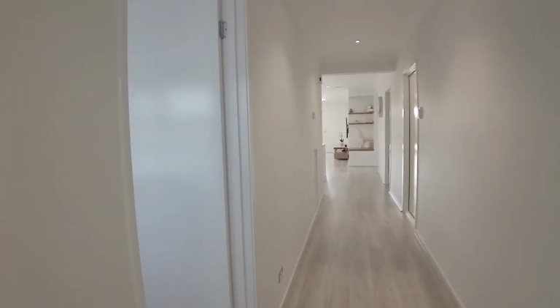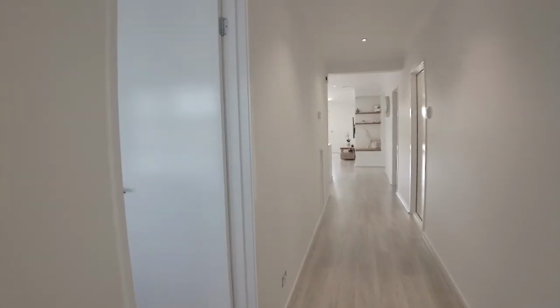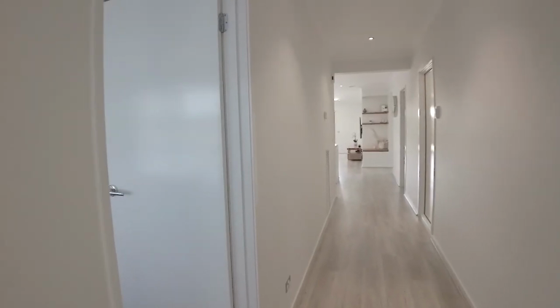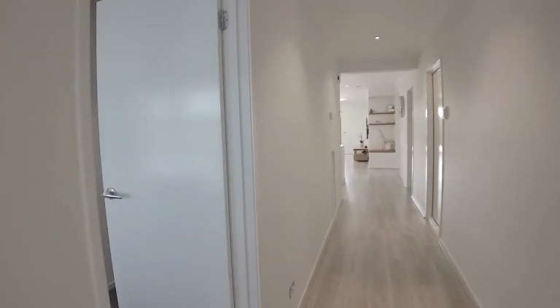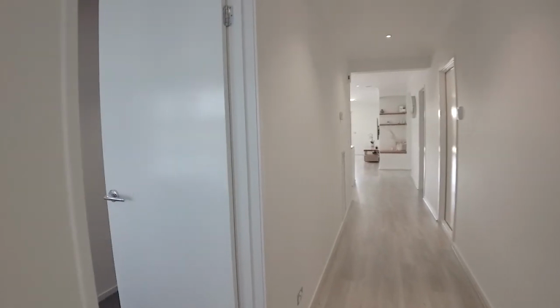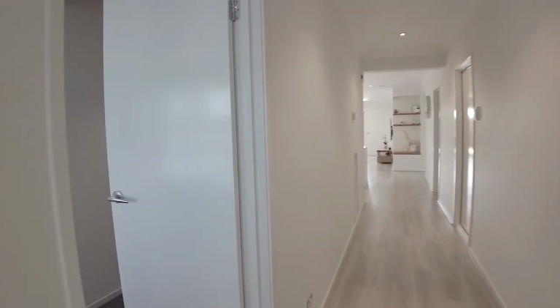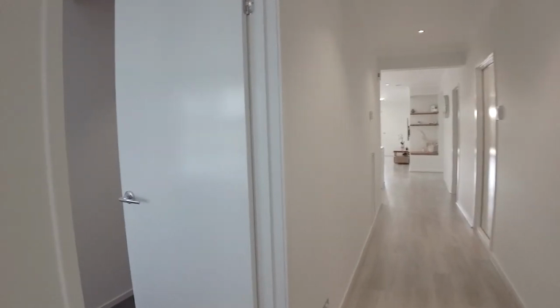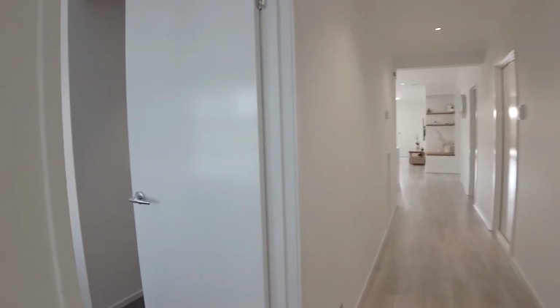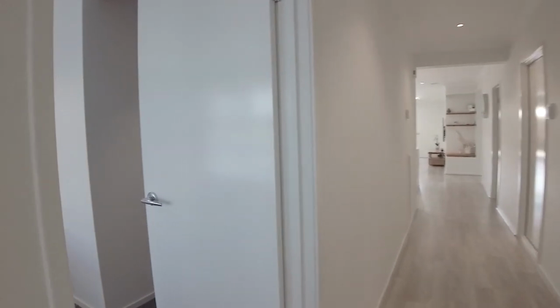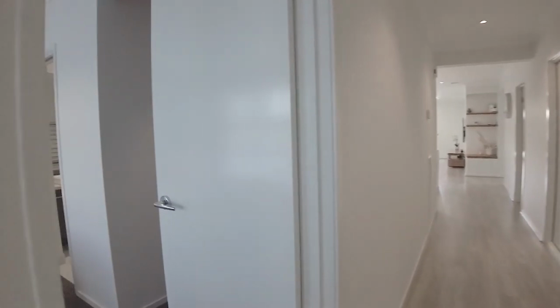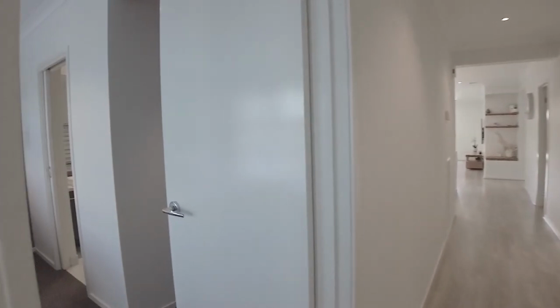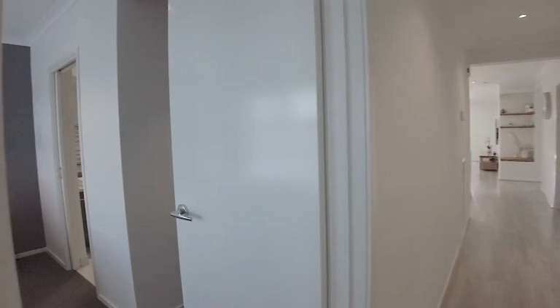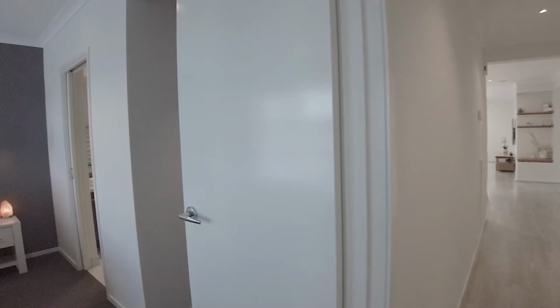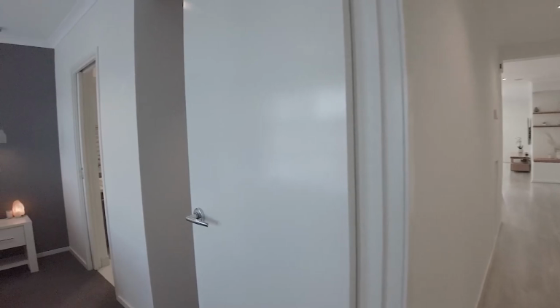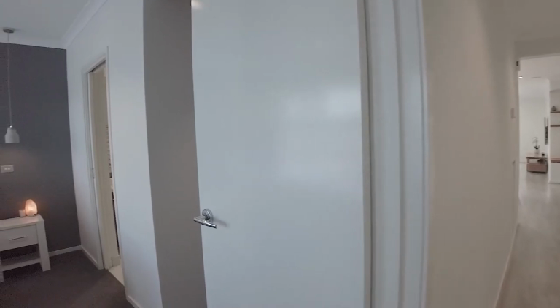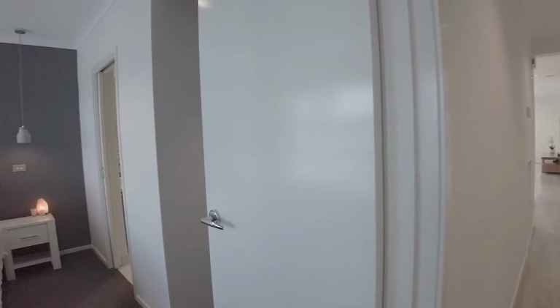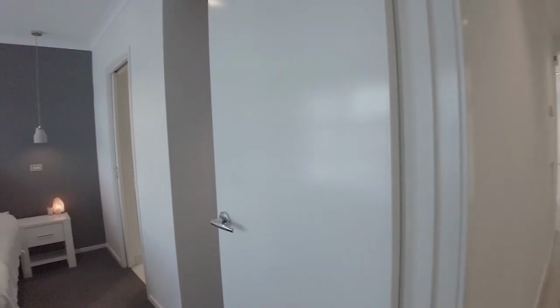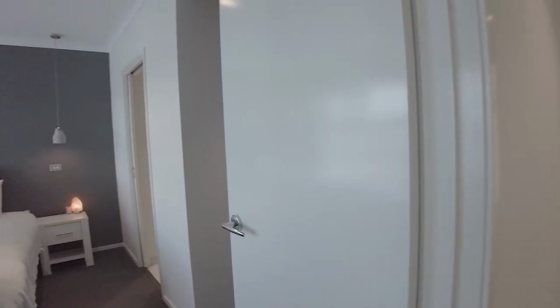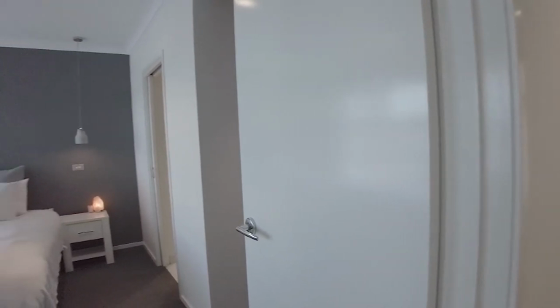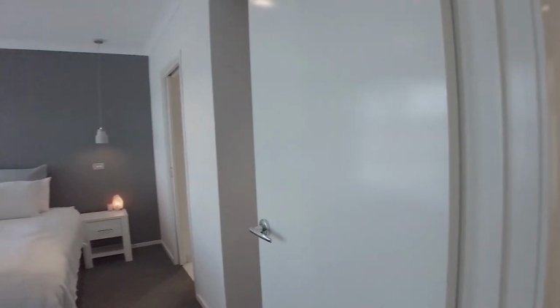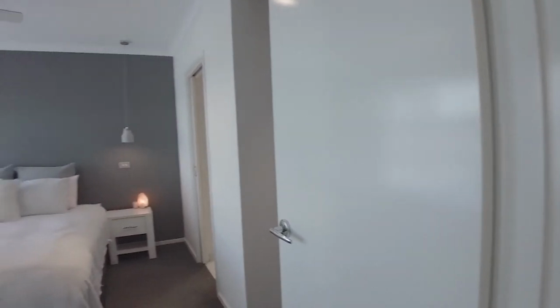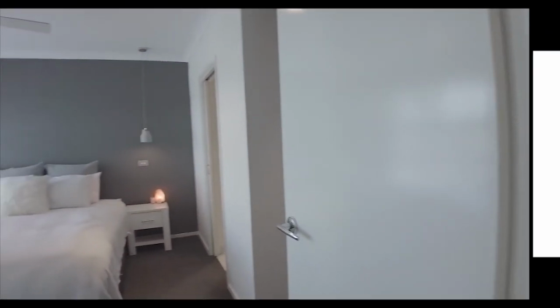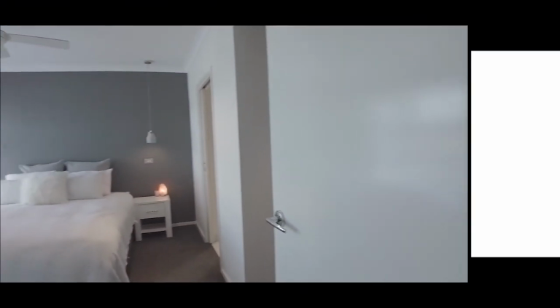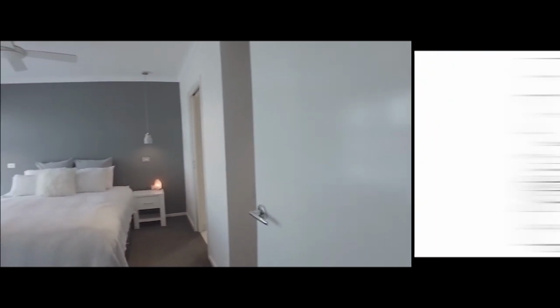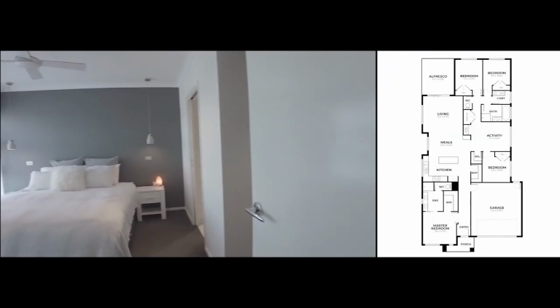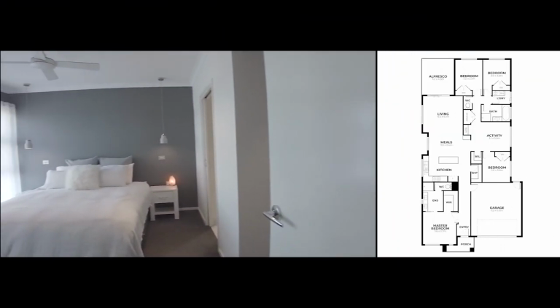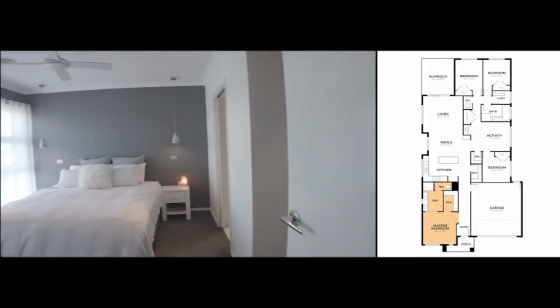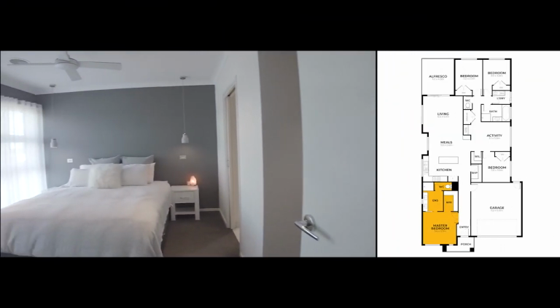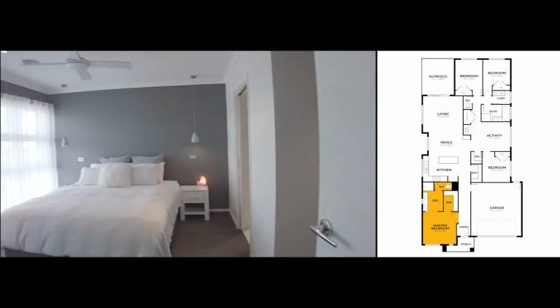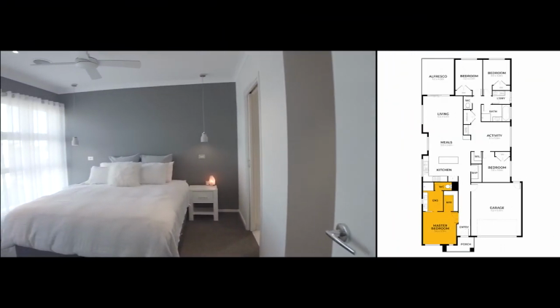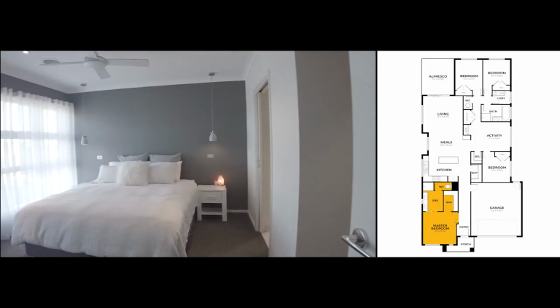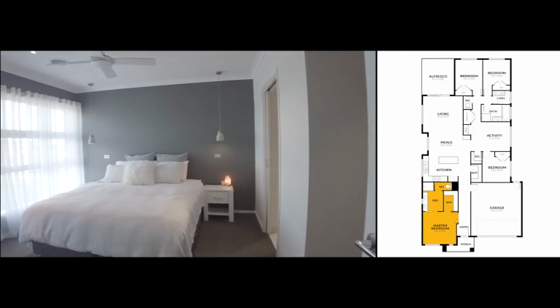As you enter this property, you have the main bedroom on the left-hand side with a walk-in robe and ensuite.